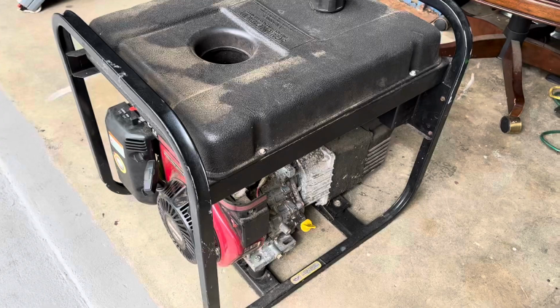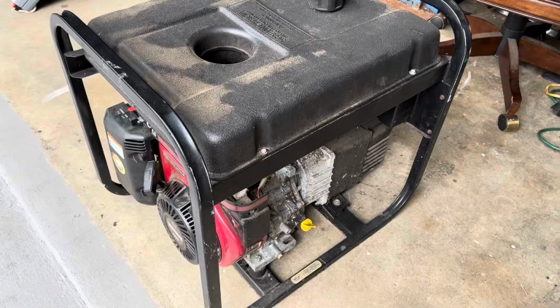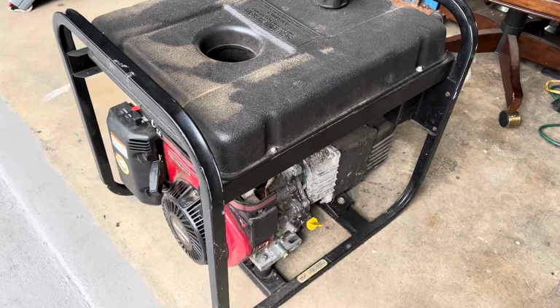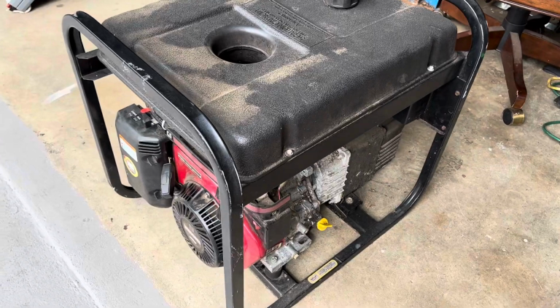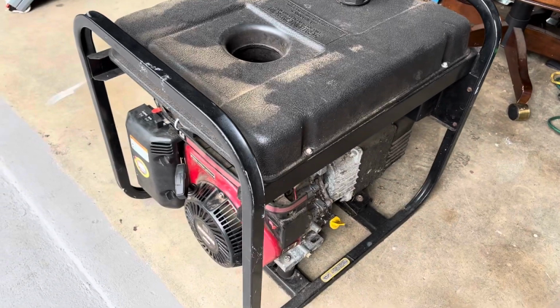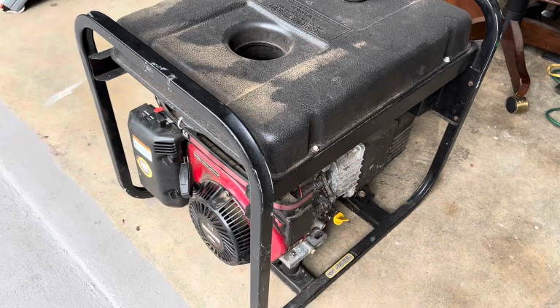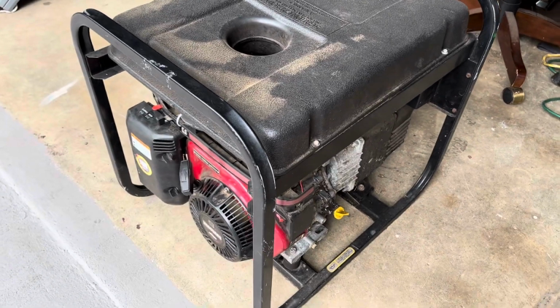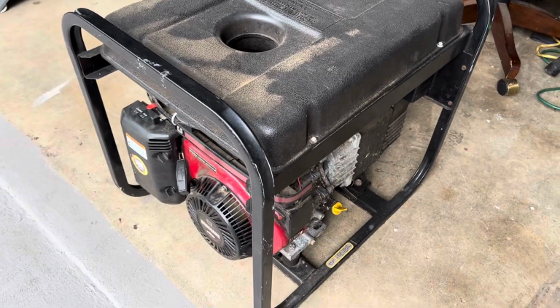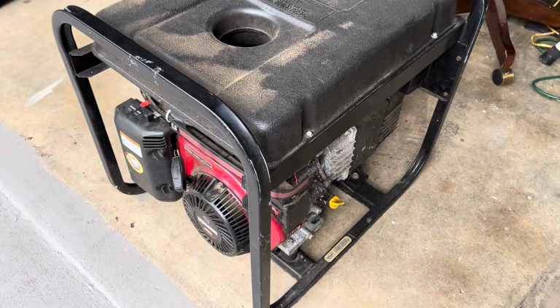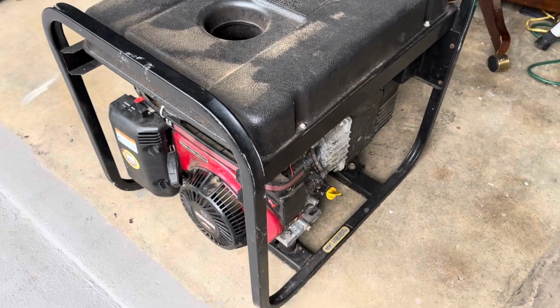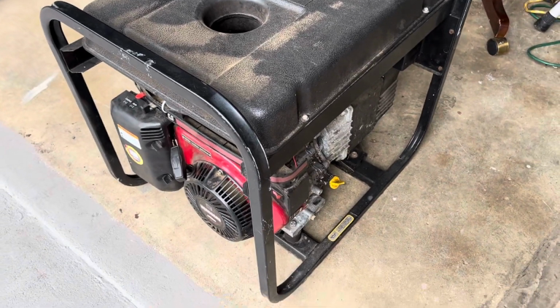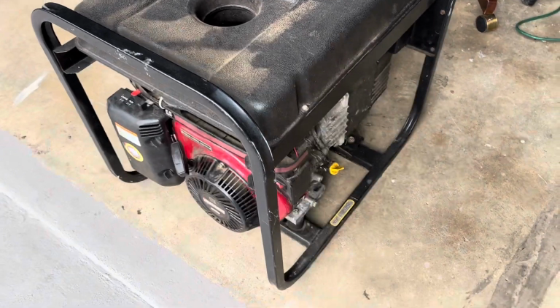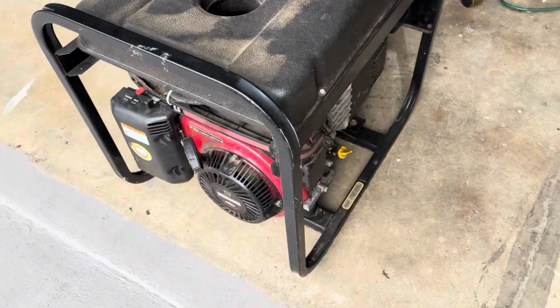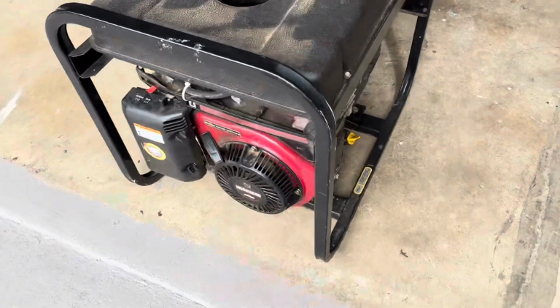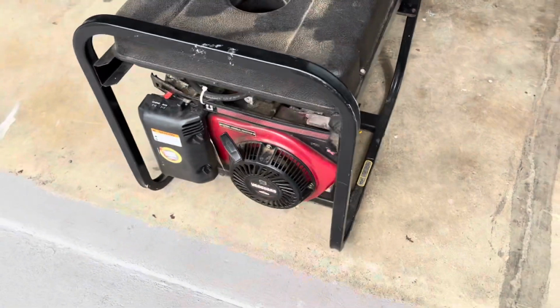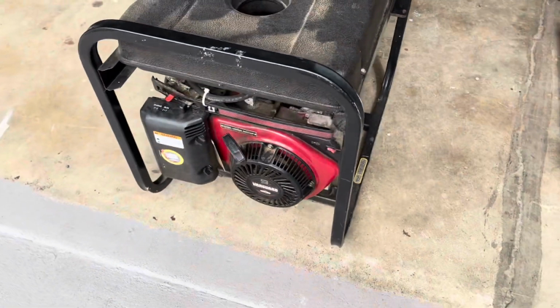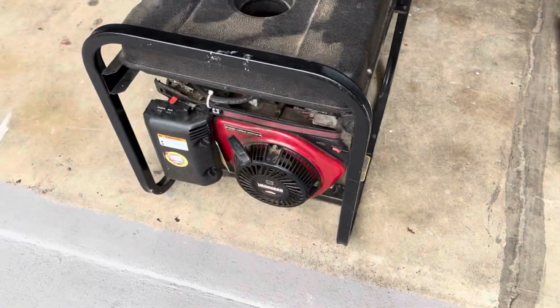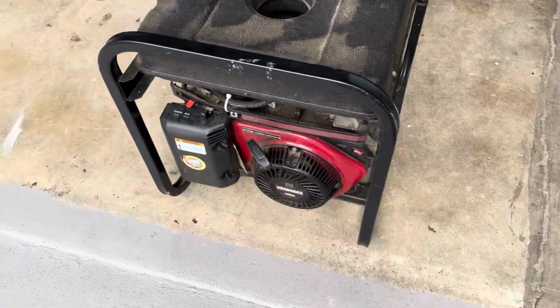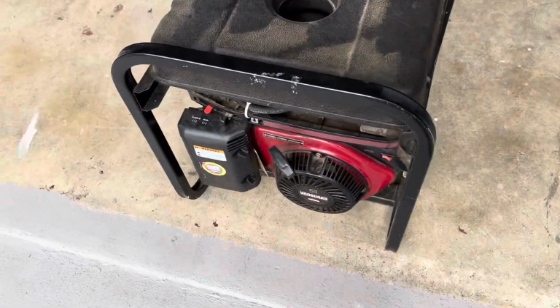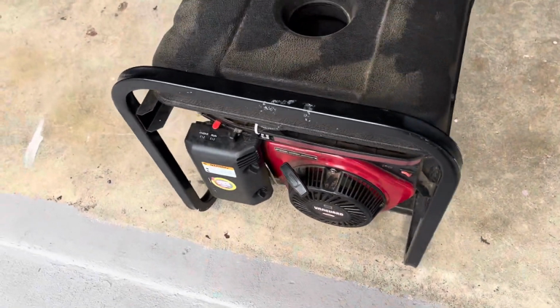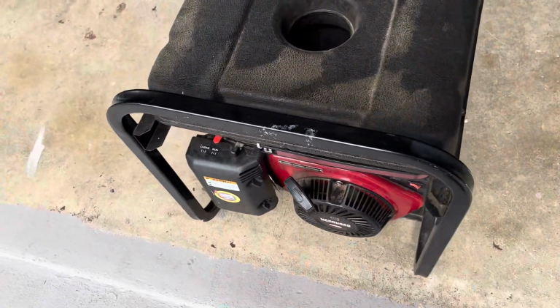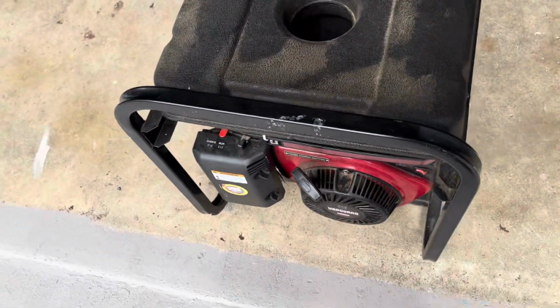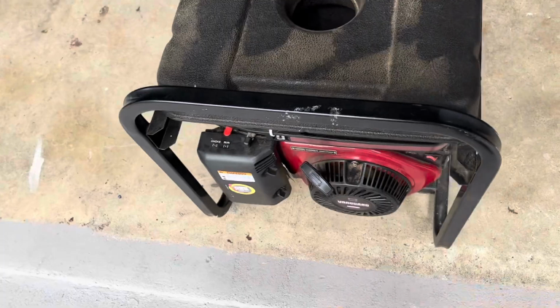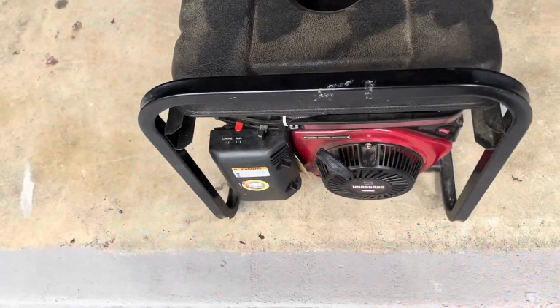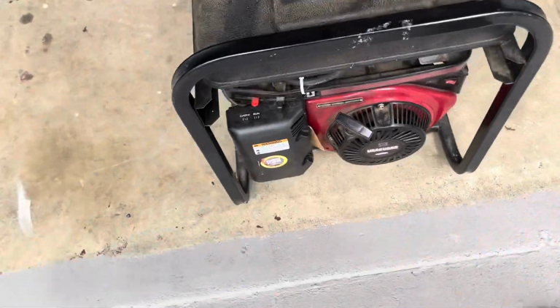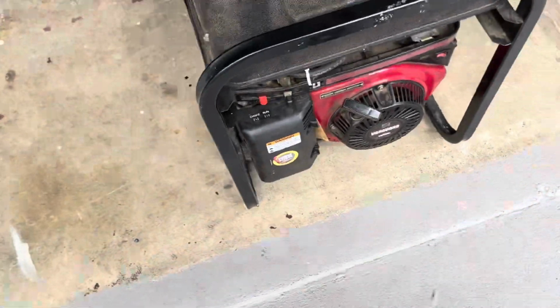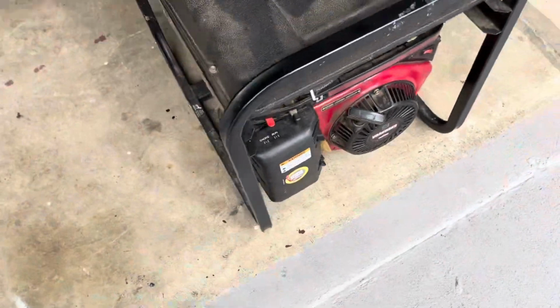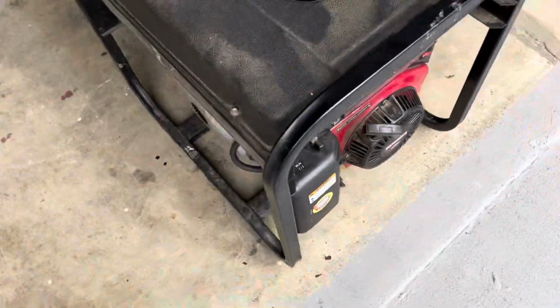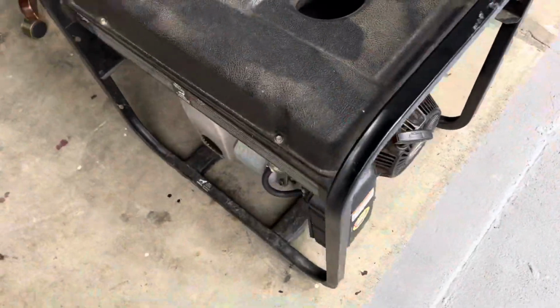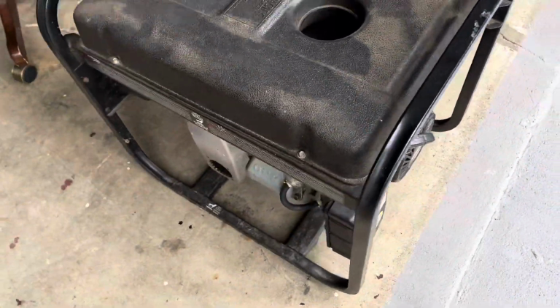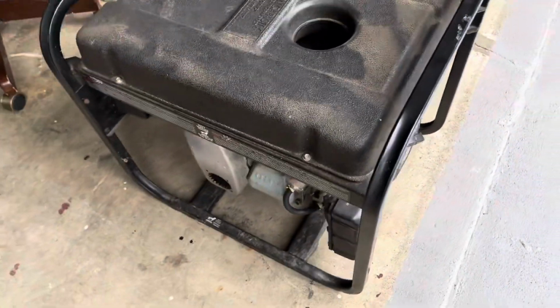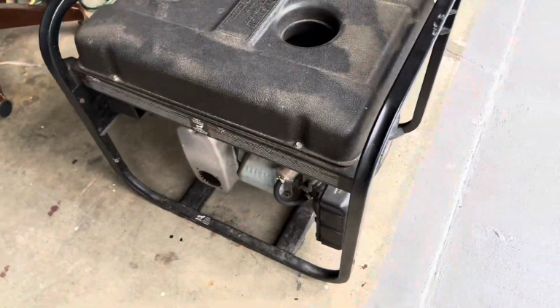I've got this beast of a generator here that I'm tired of trying to lift. I need to move it around — thing is heavy.